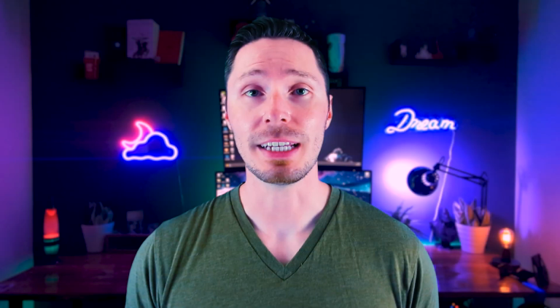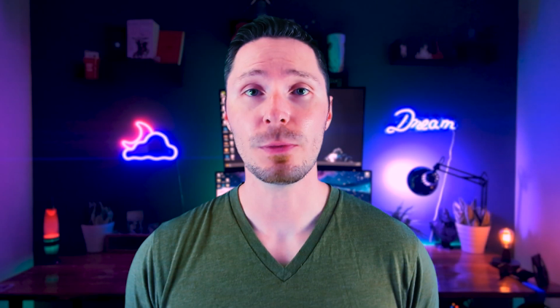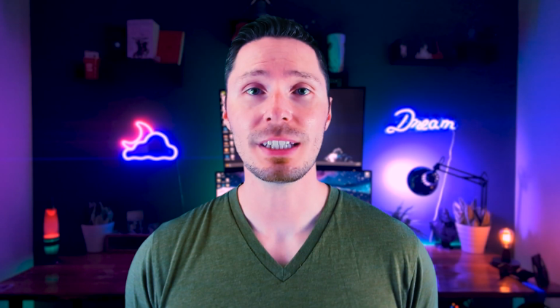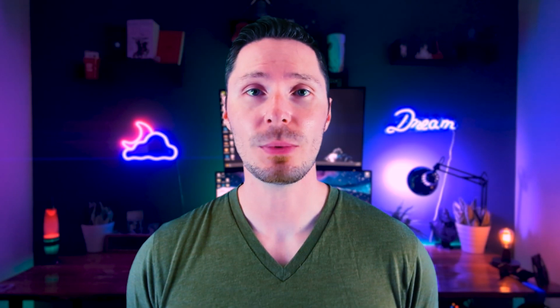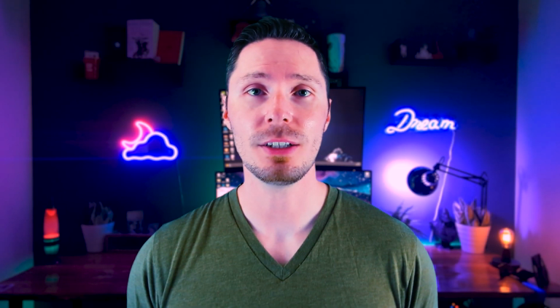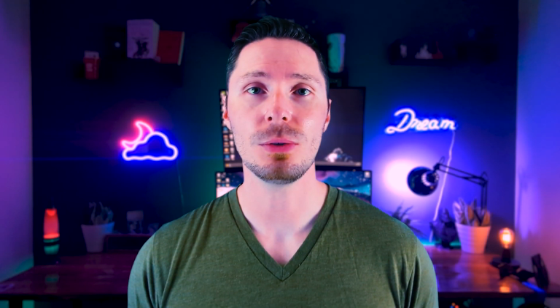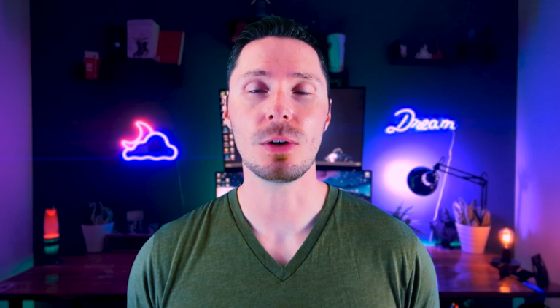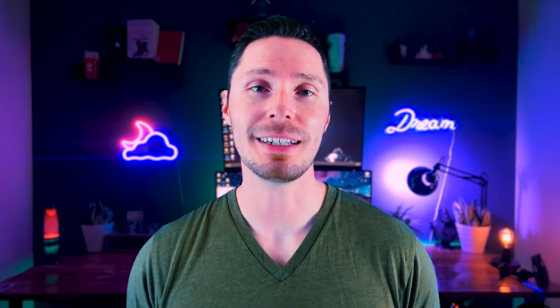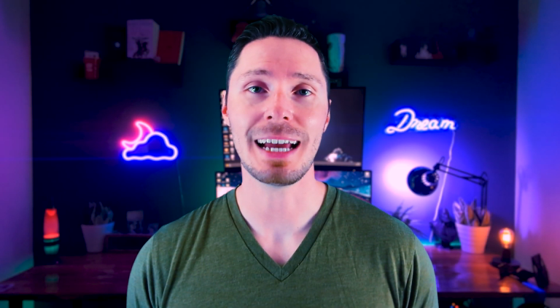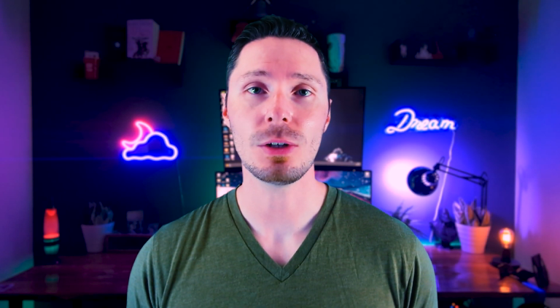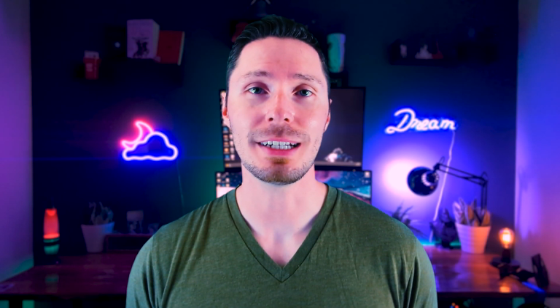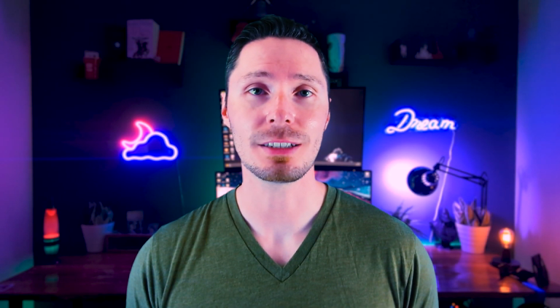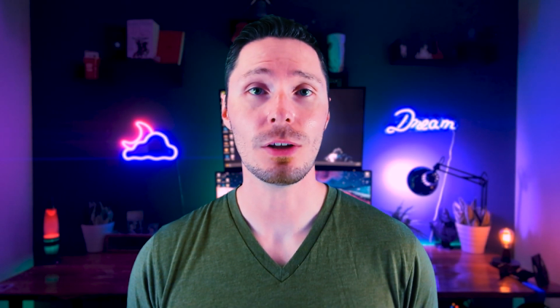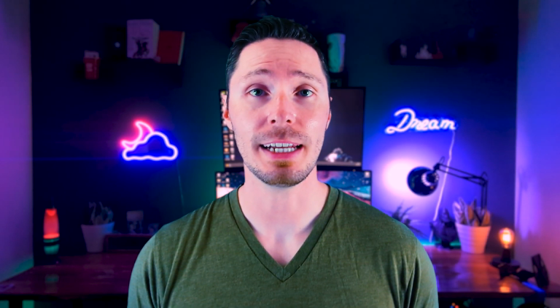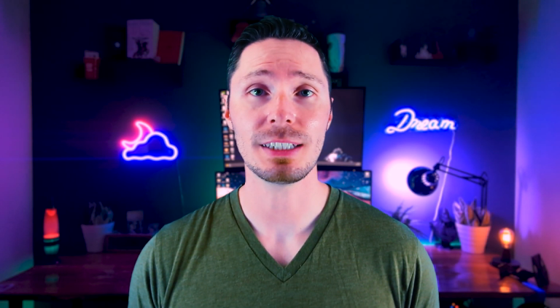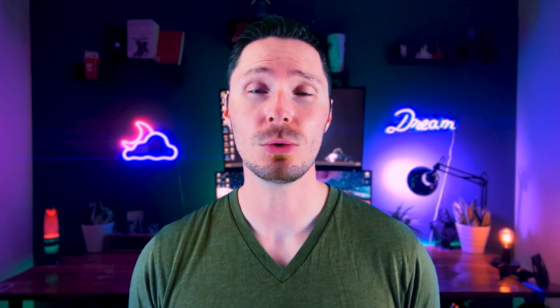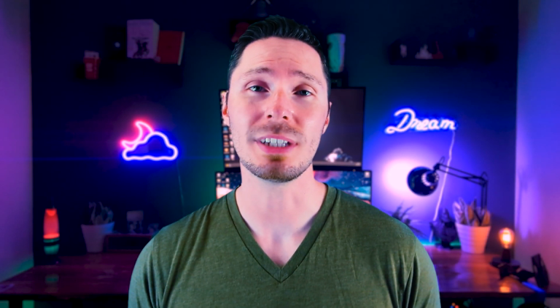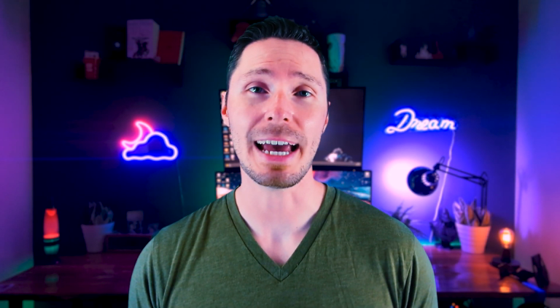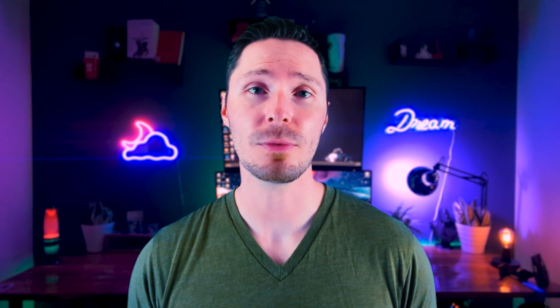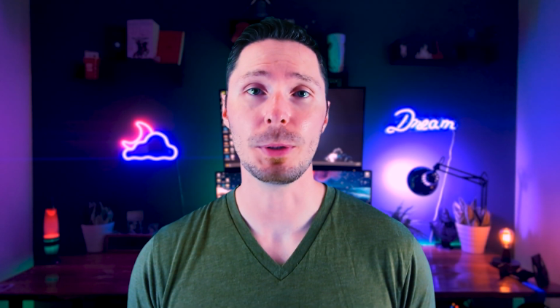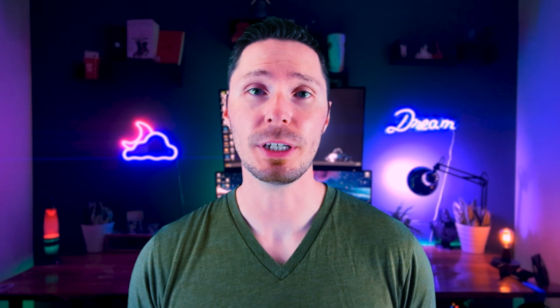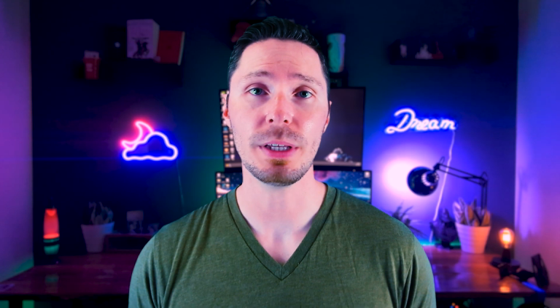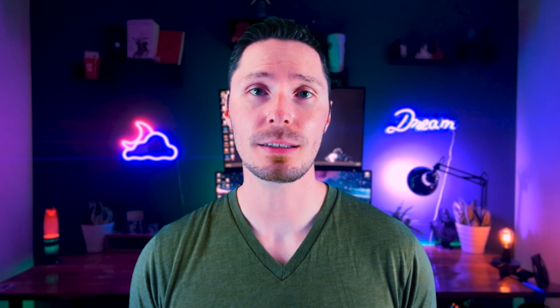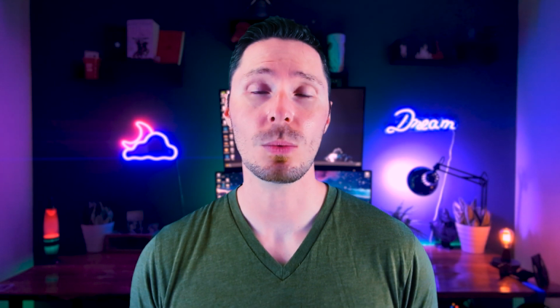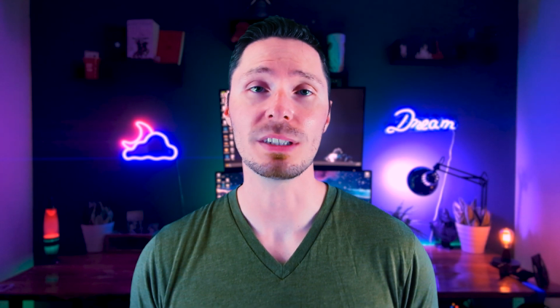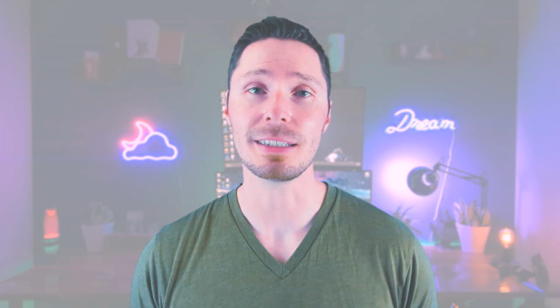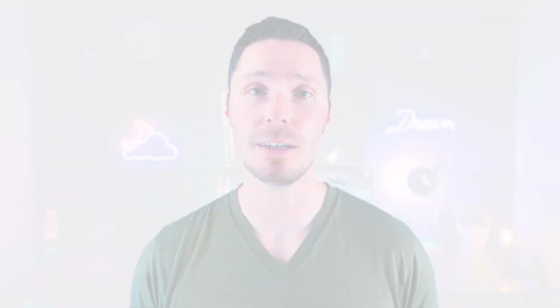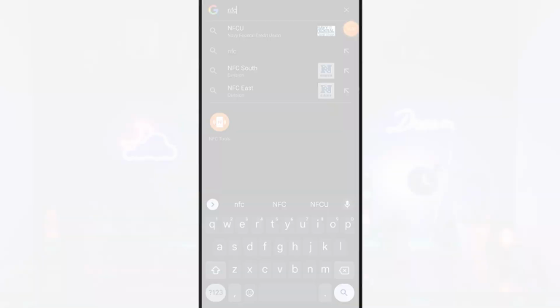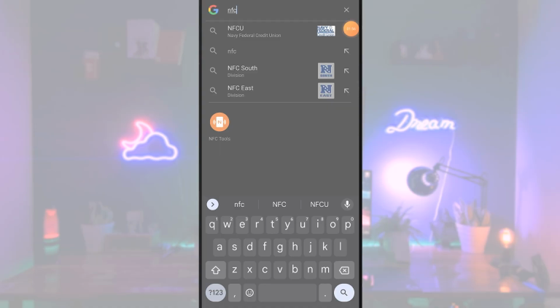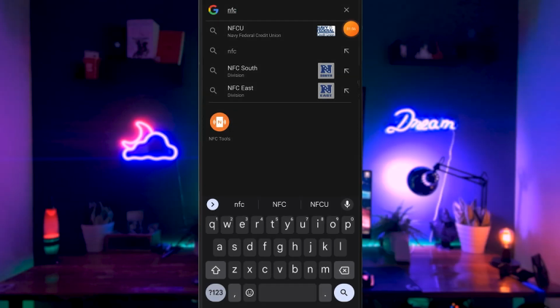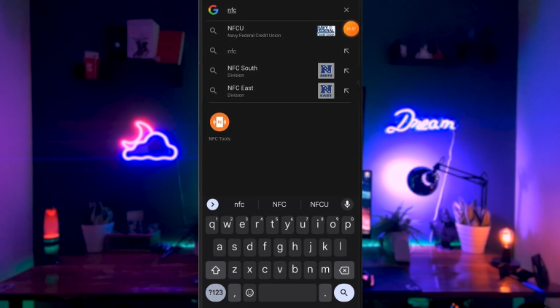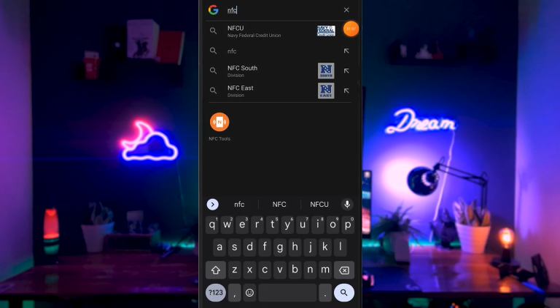The first thing we need to do is go ahead and download and install the NFC Tools app from your marketplace. Once that's done, go ahead and open that up.